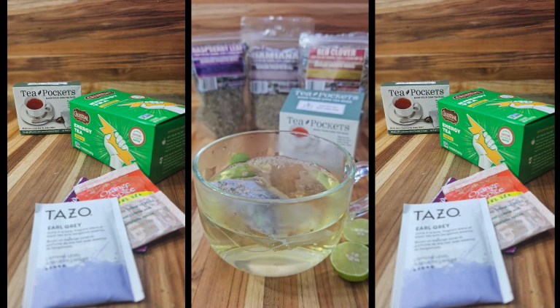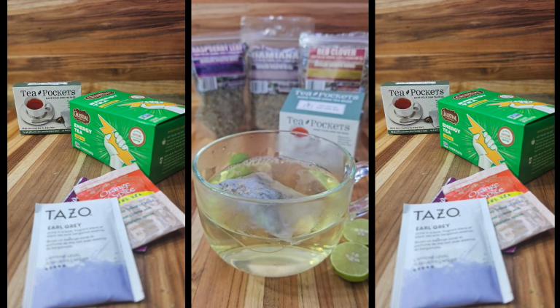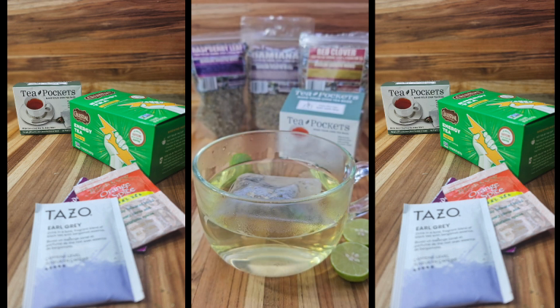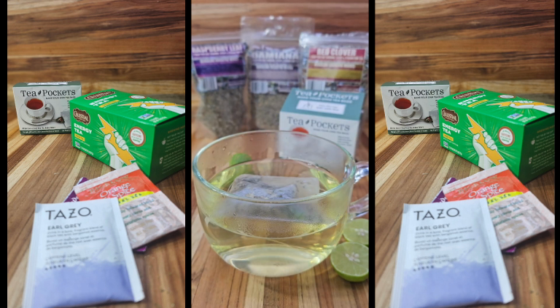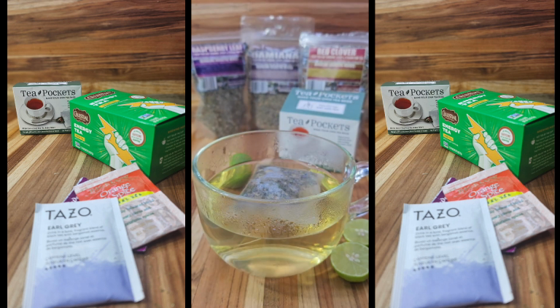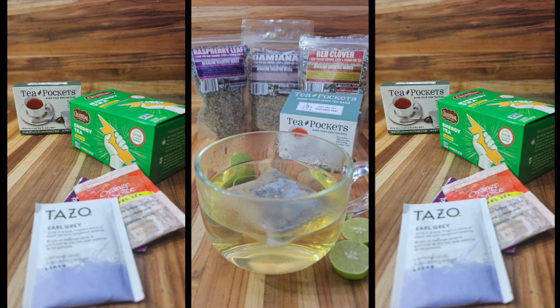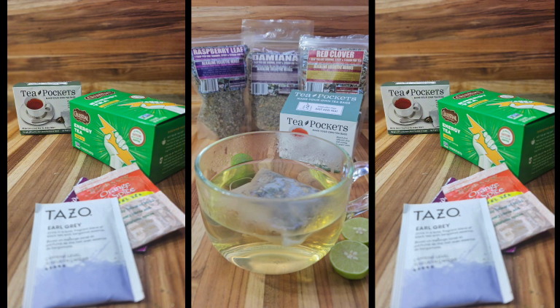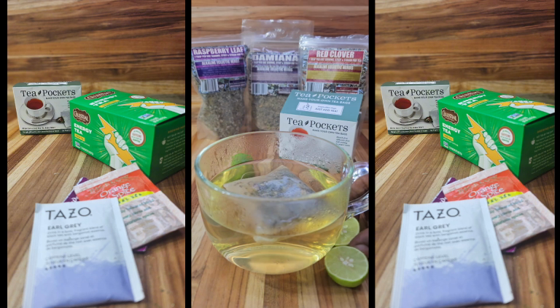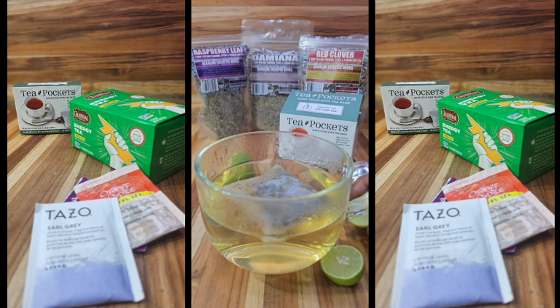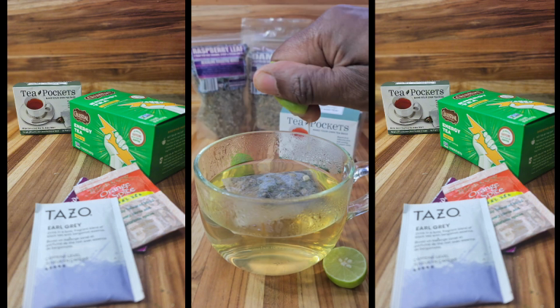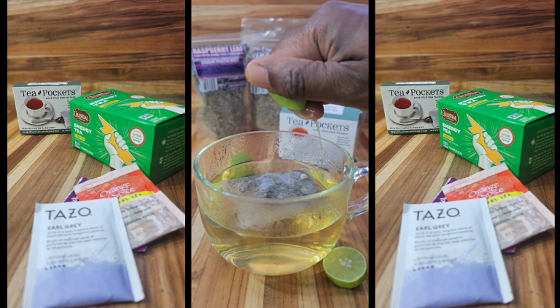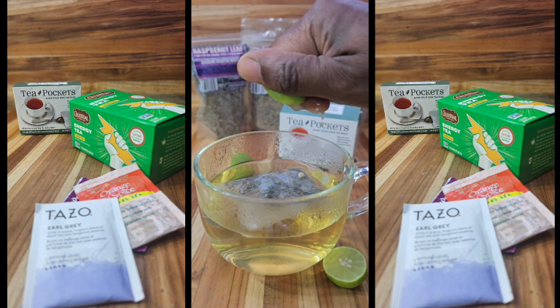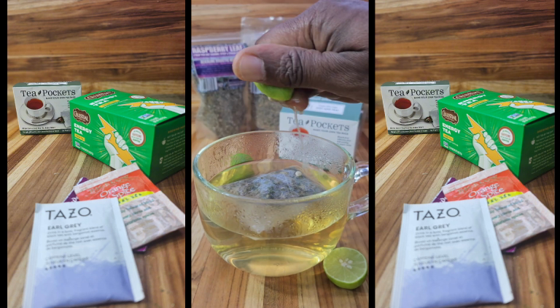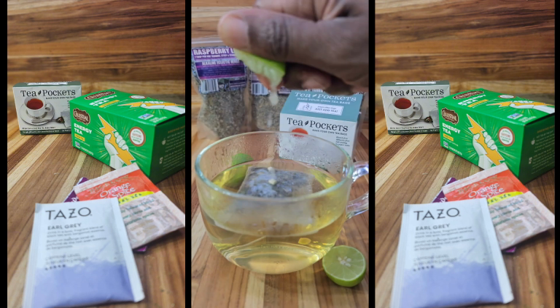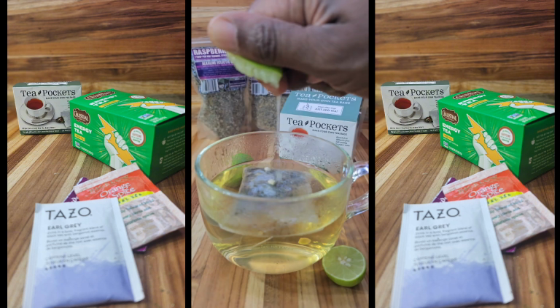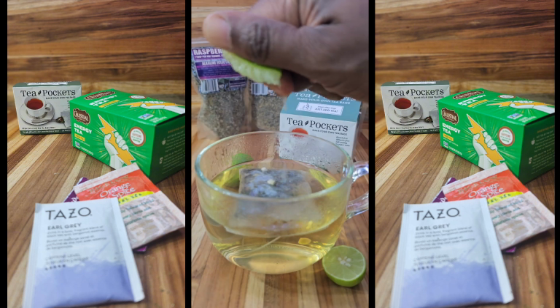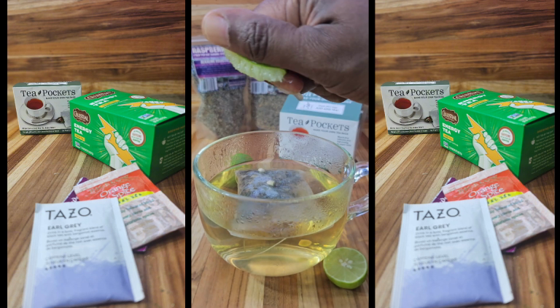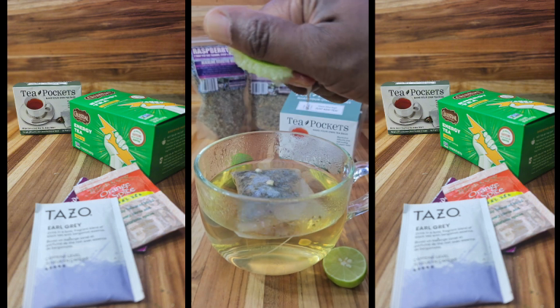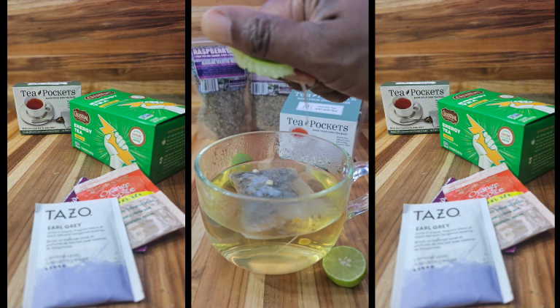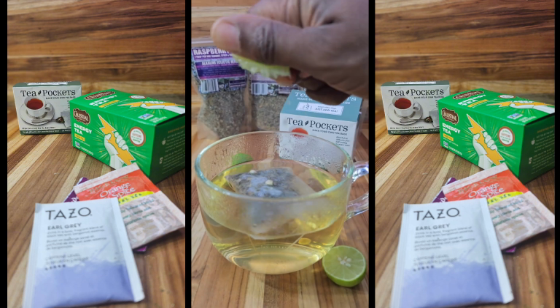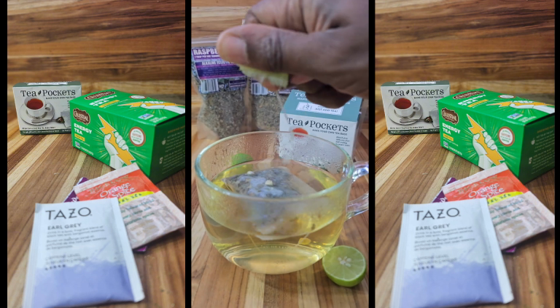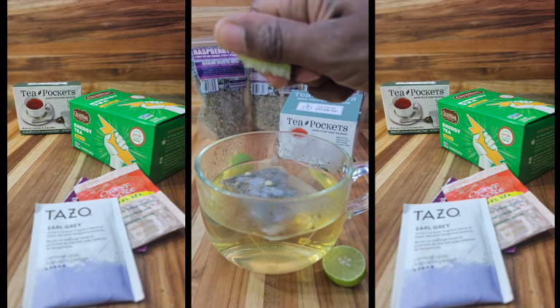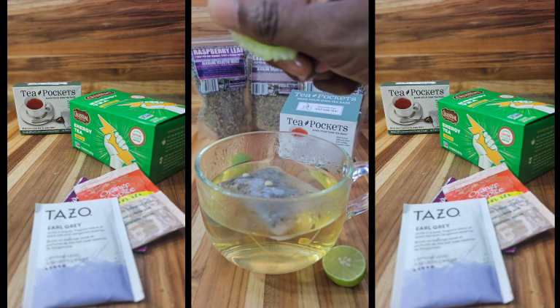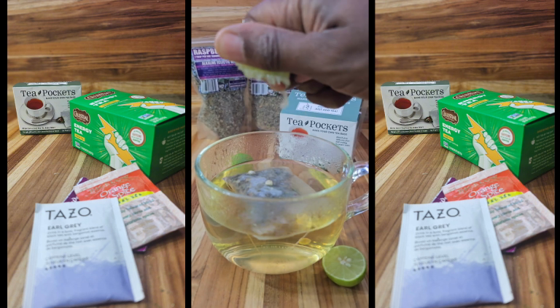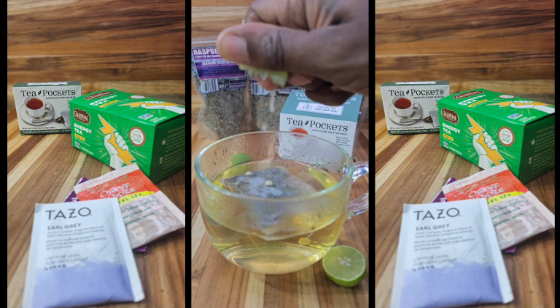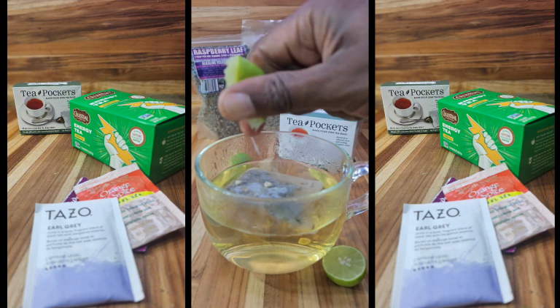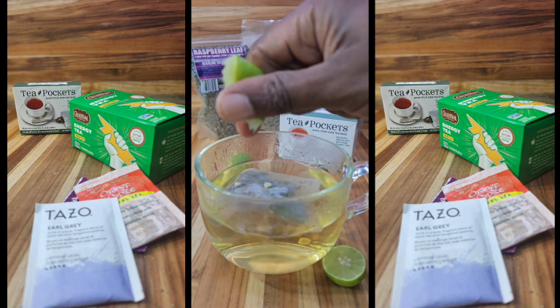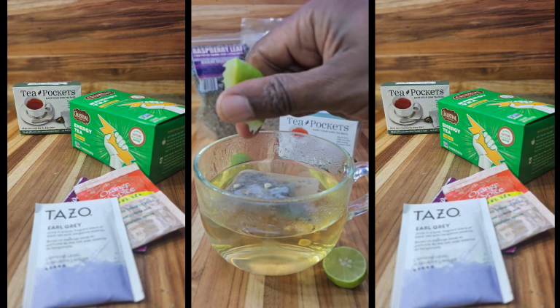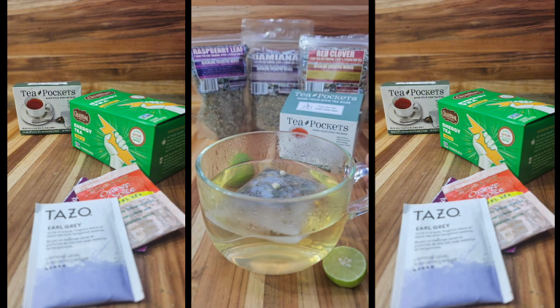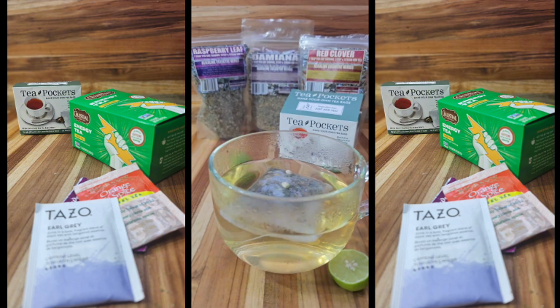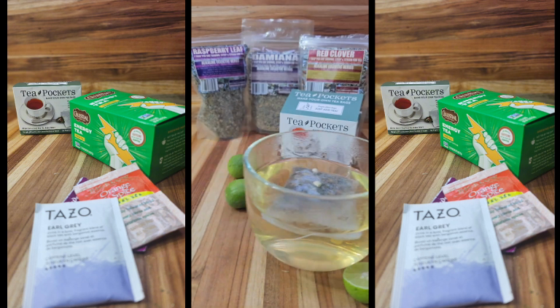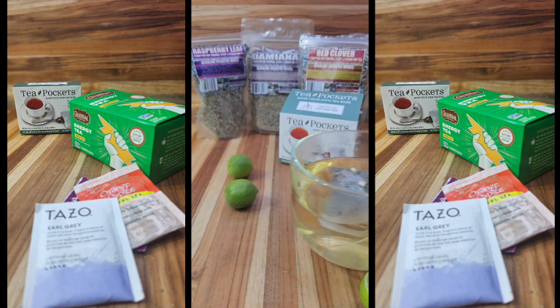Tea pockets are disposable, bleach-free, and adhesive-free, with 50 fillable teabags per box.